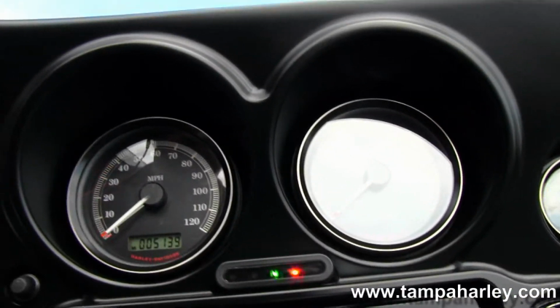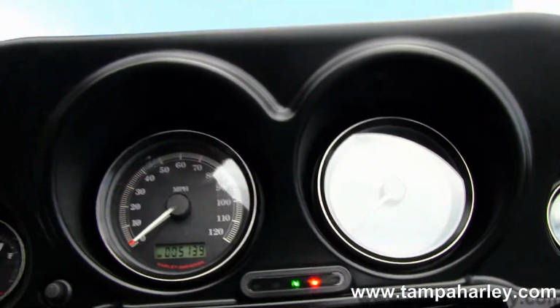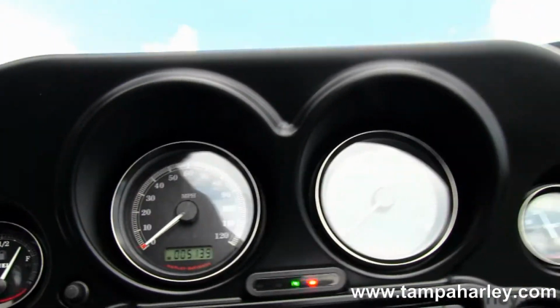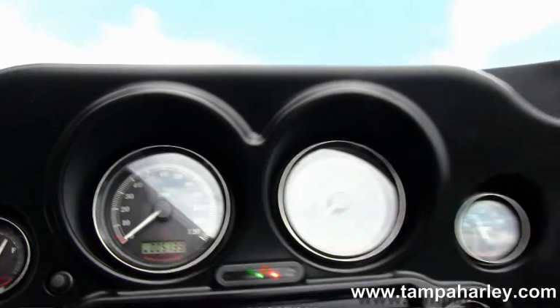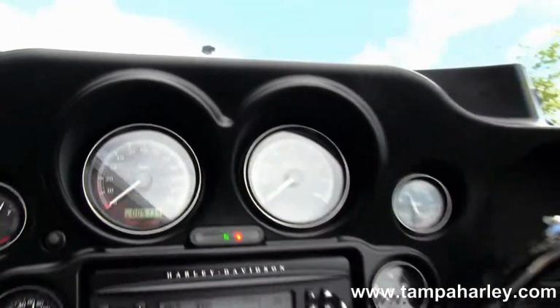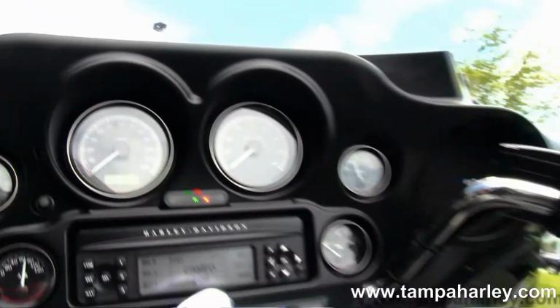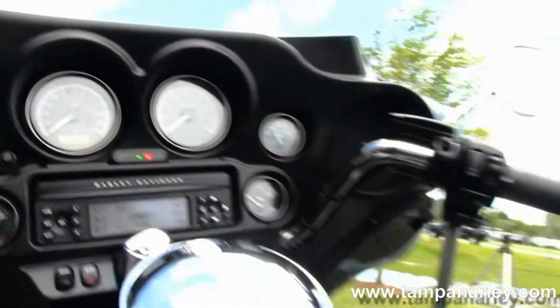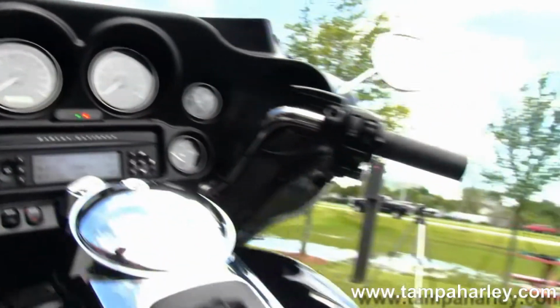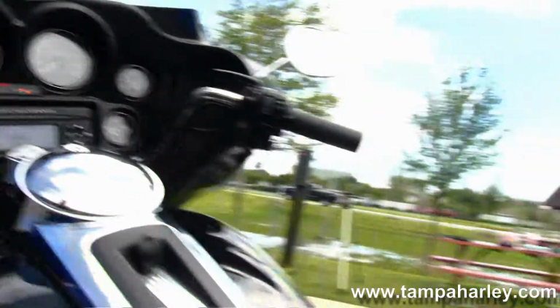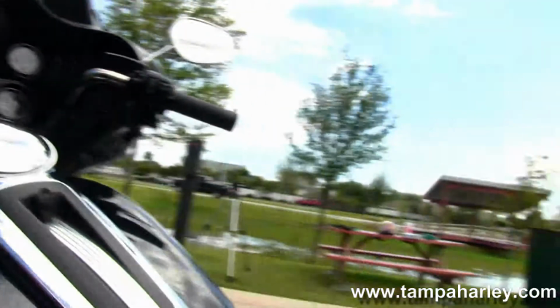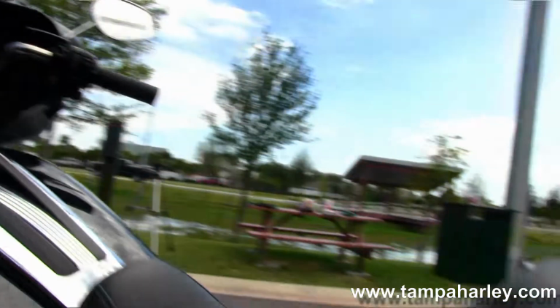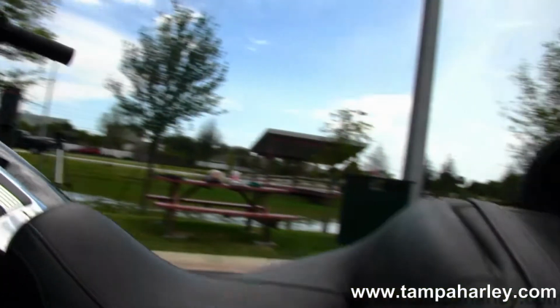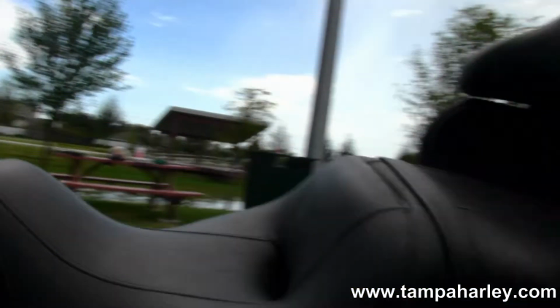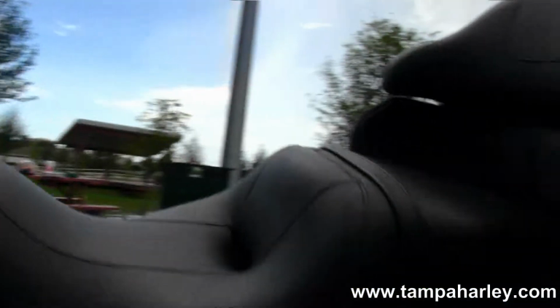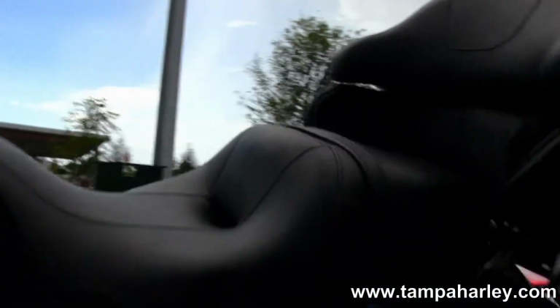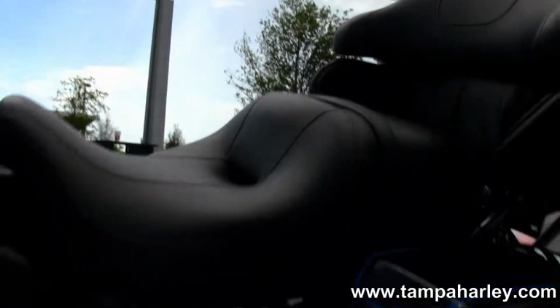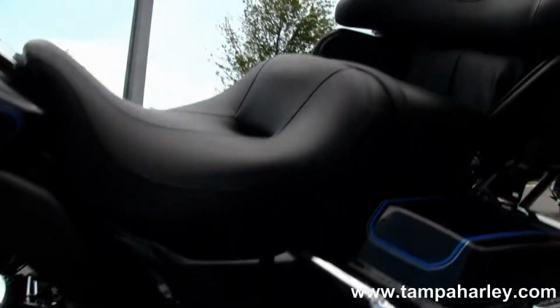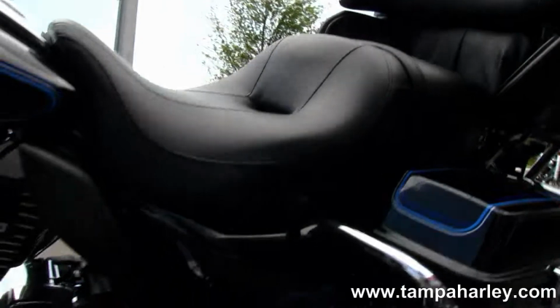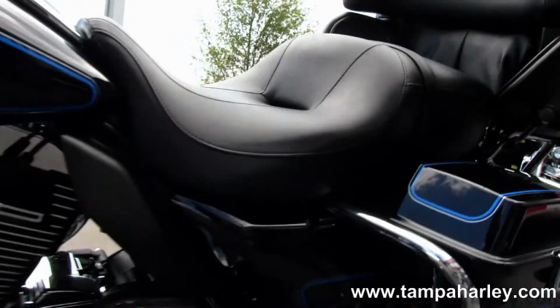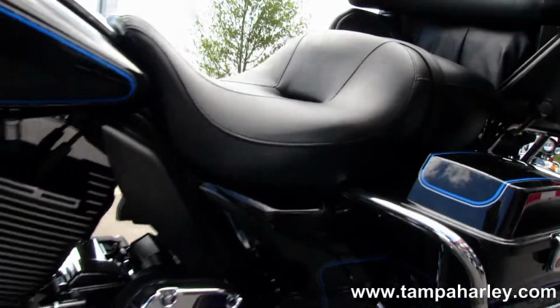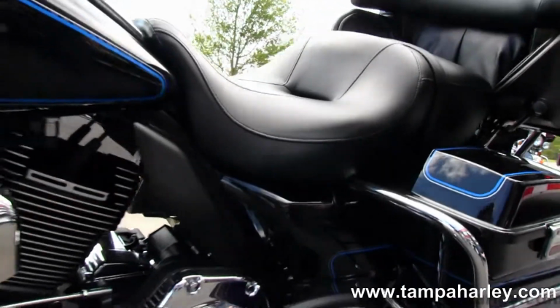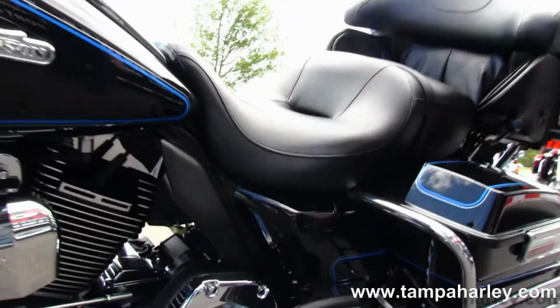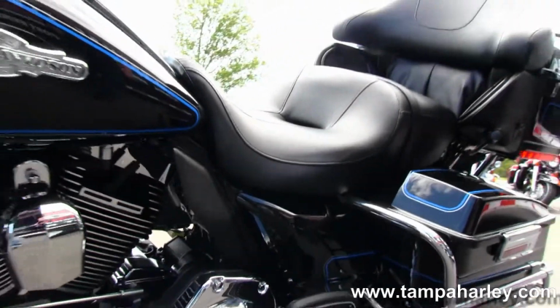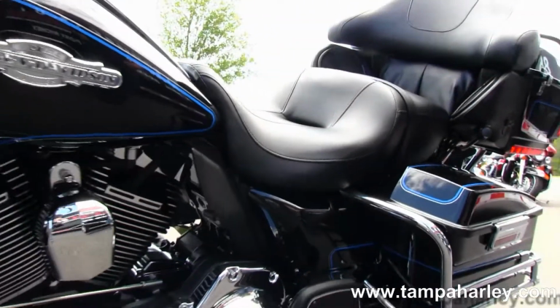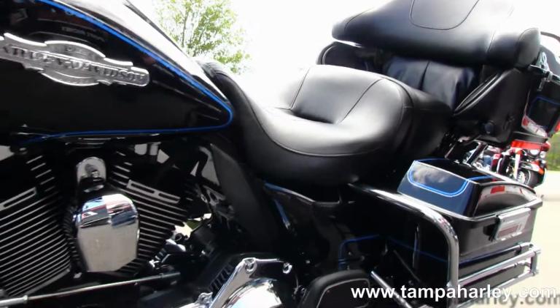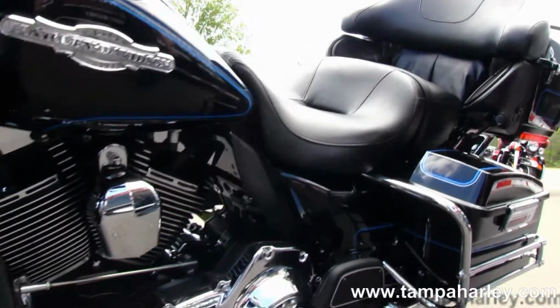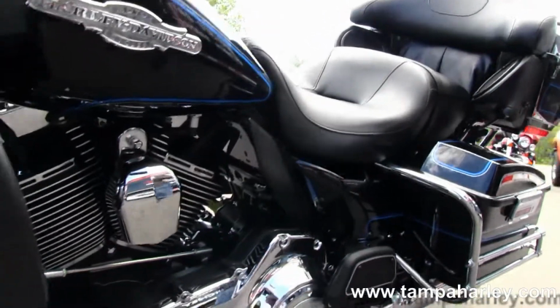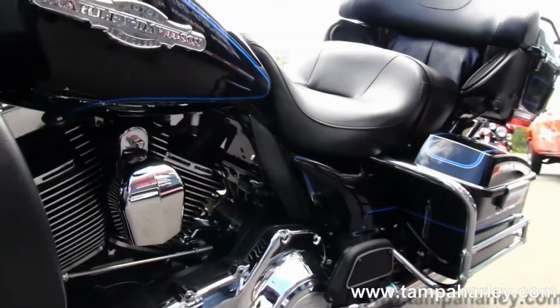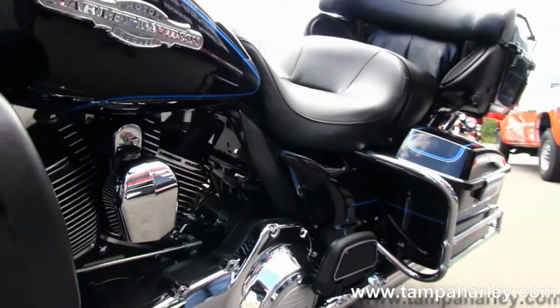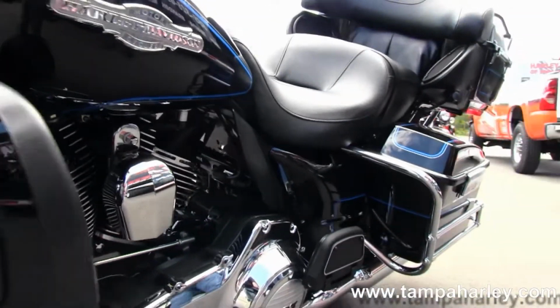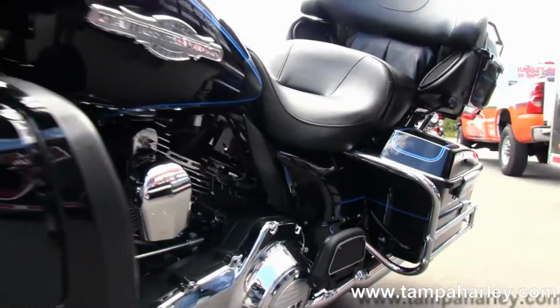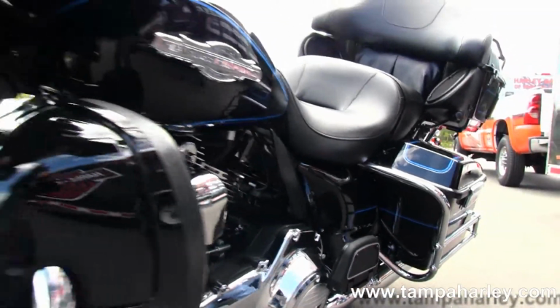Out front we've got the classic Batwing-style fairing that houses the factory Harman Kardon 20-watt-per-channel AM/FM/CD player with auxiliary port for your MP3 player.